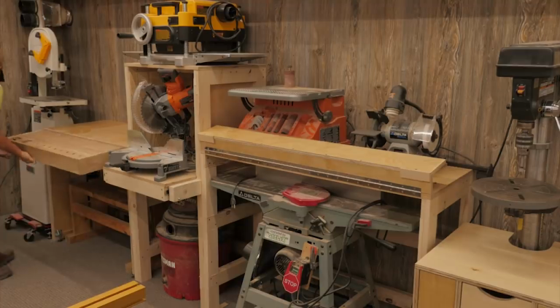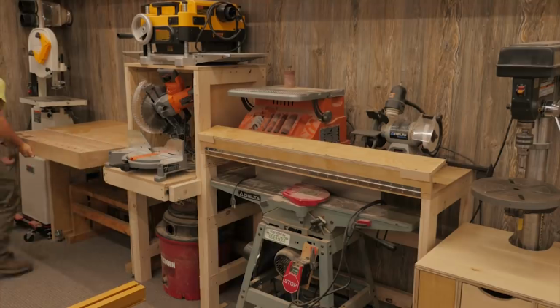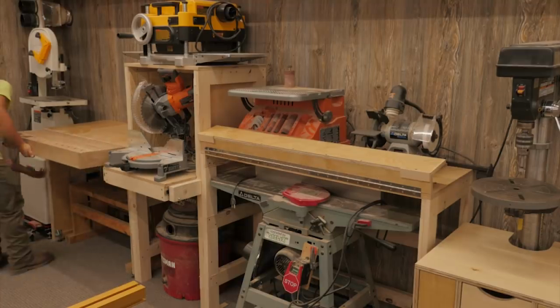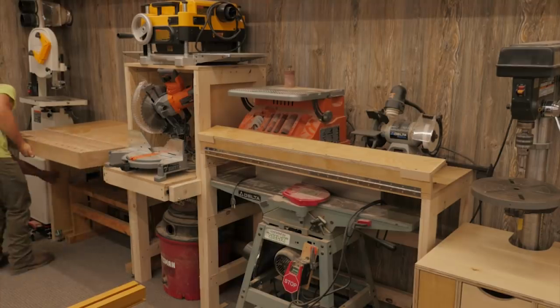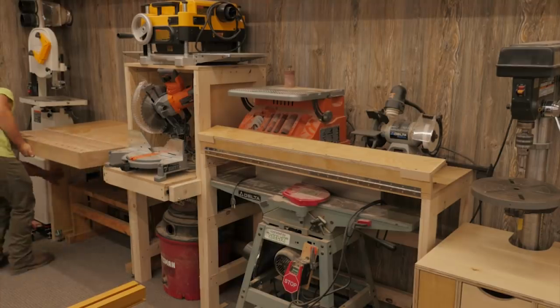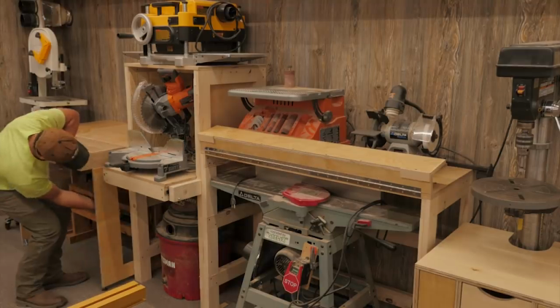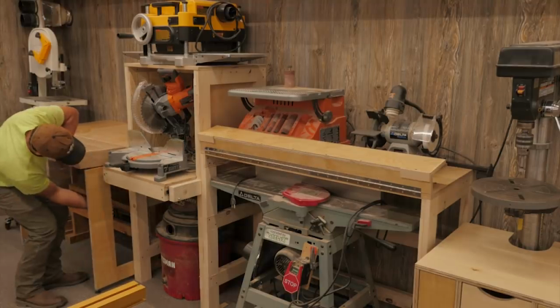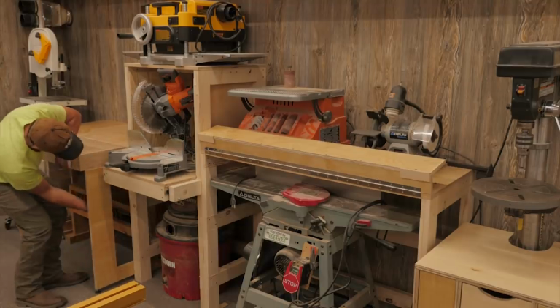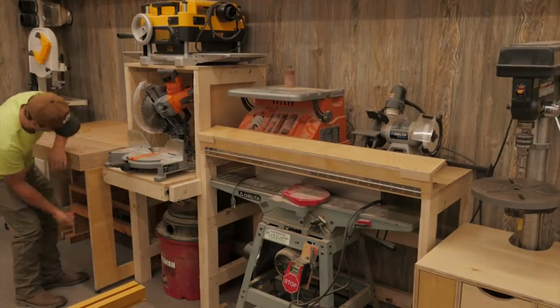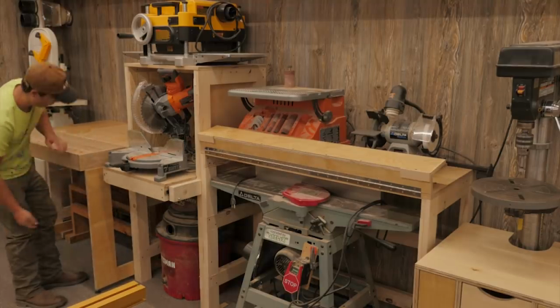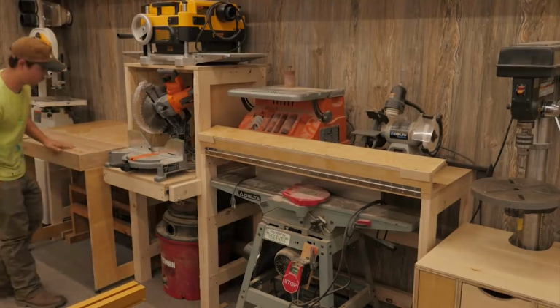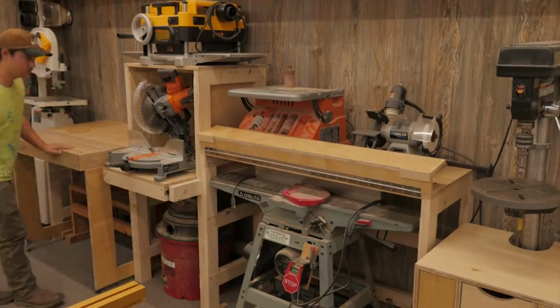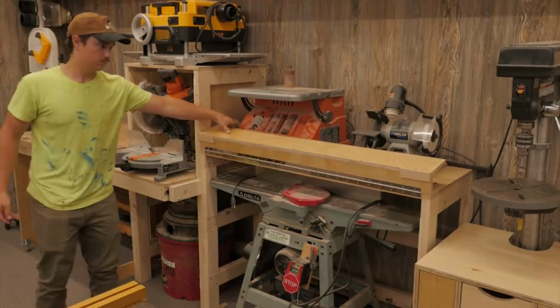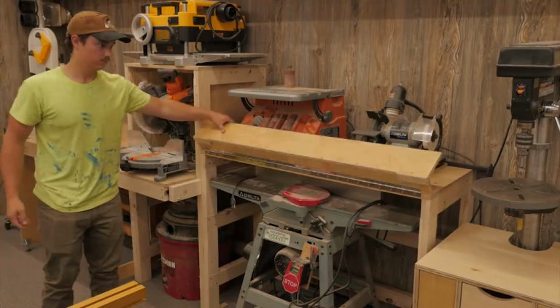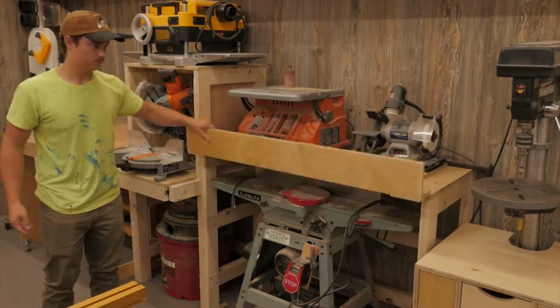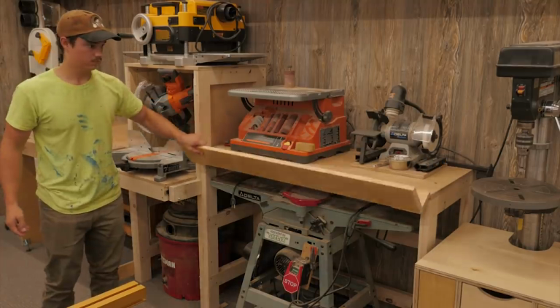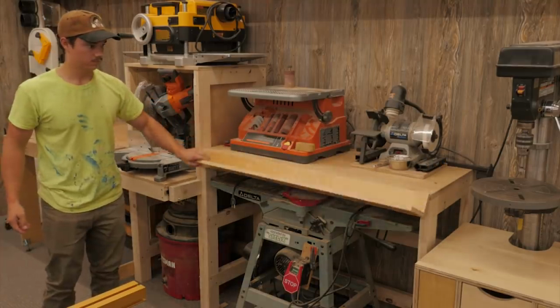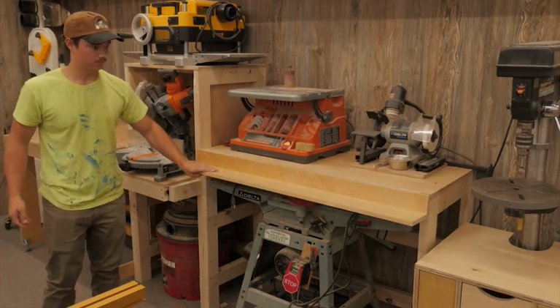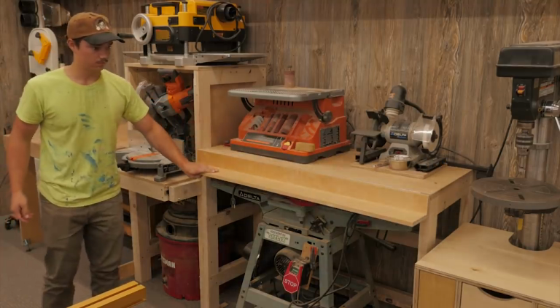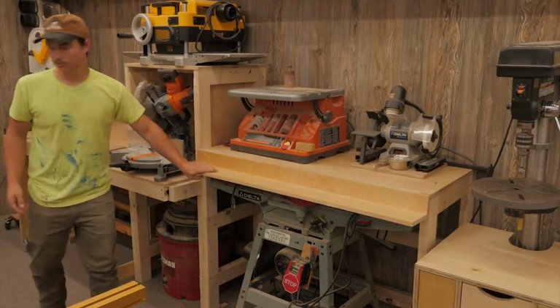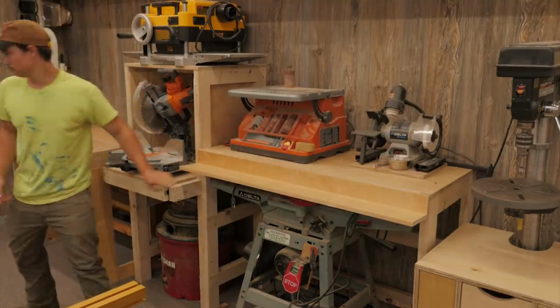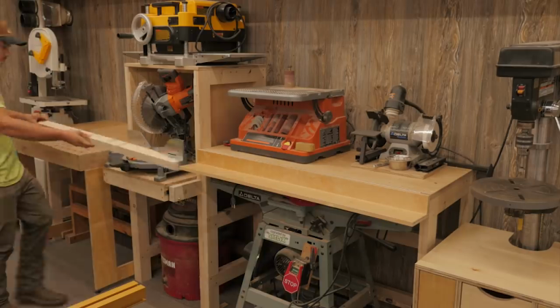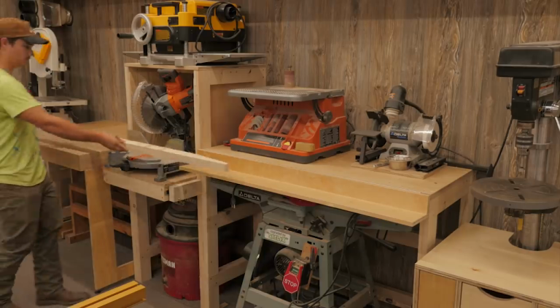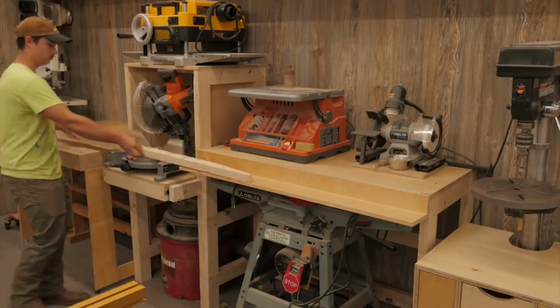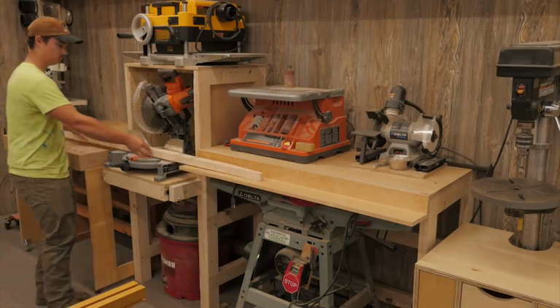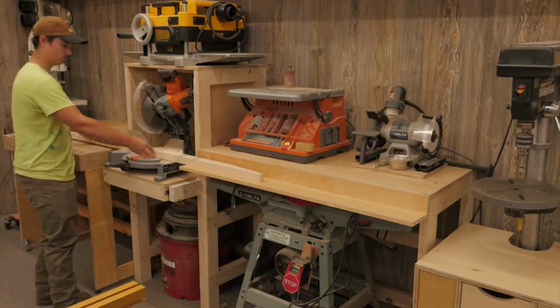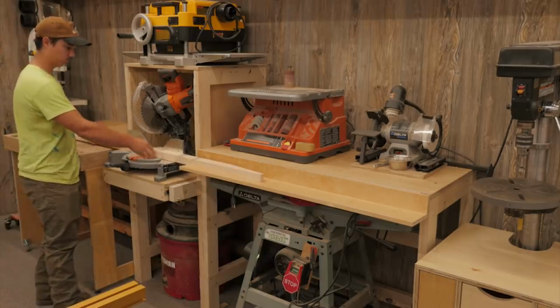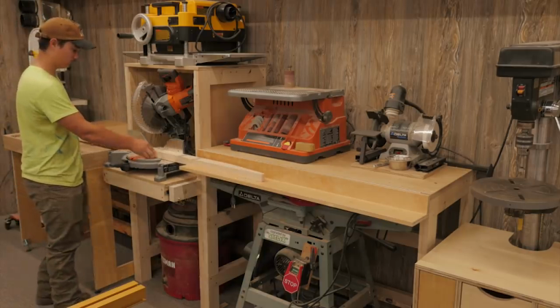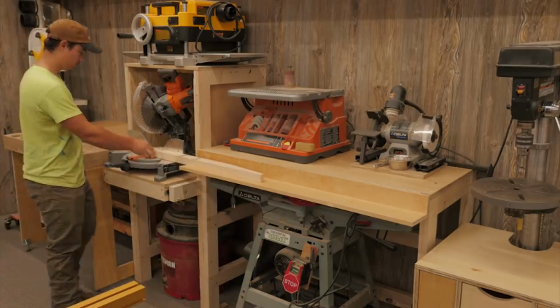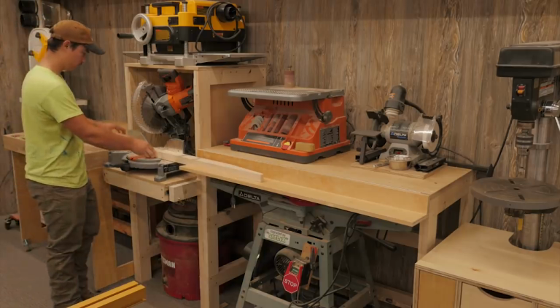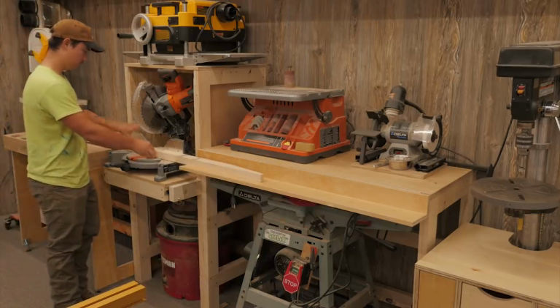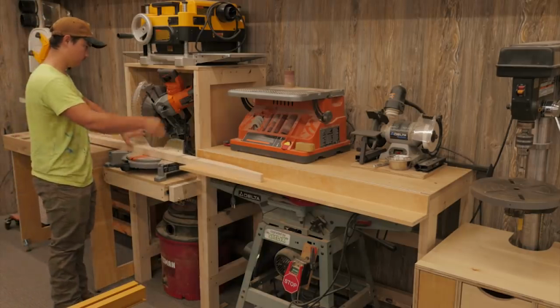A workbench with a homemade wagon vise, a planer, a band saw, and cabinet storage above.